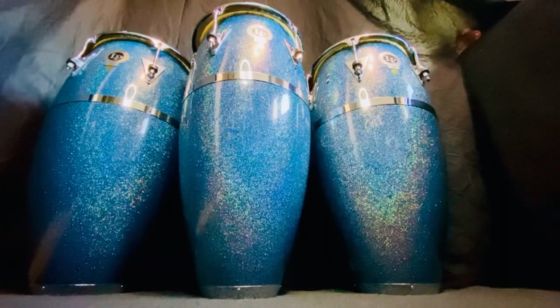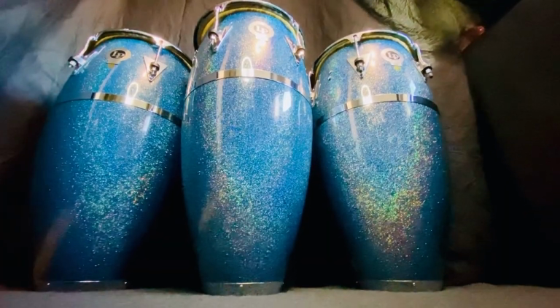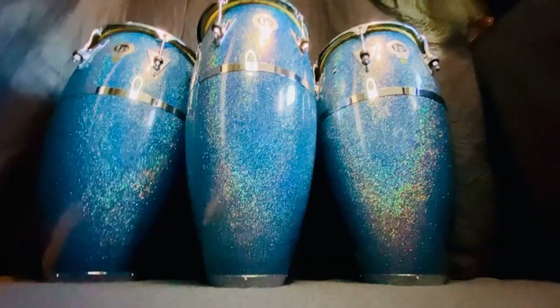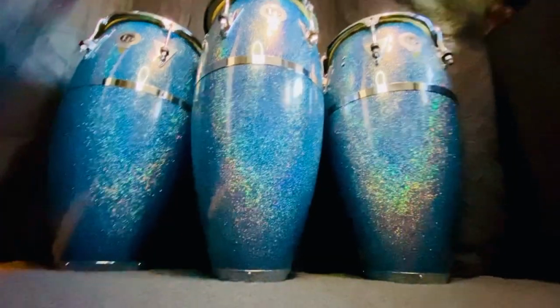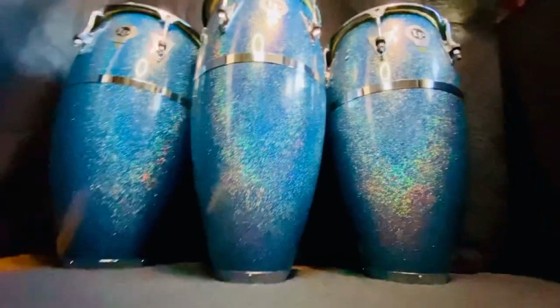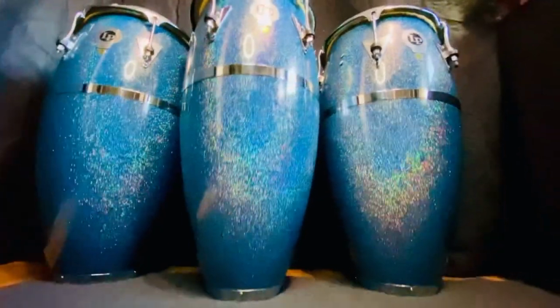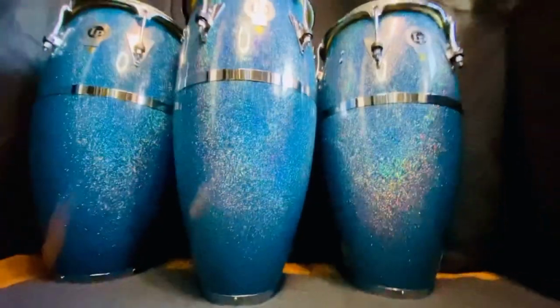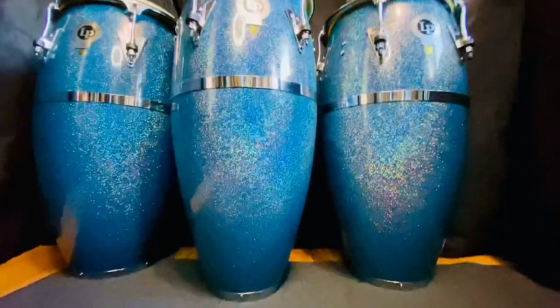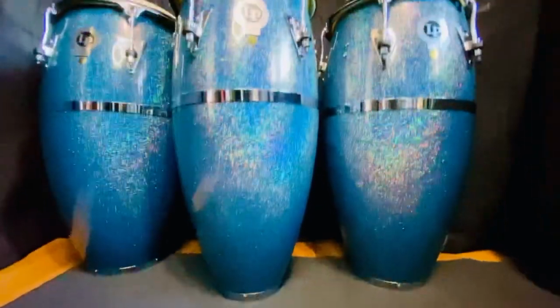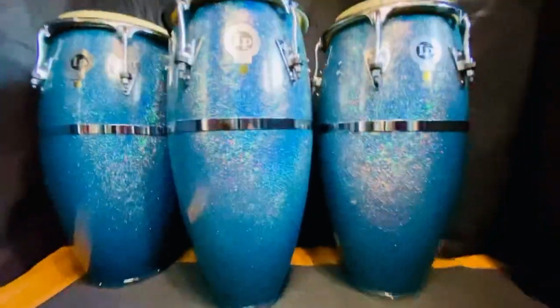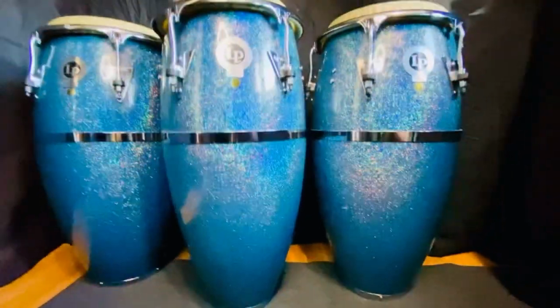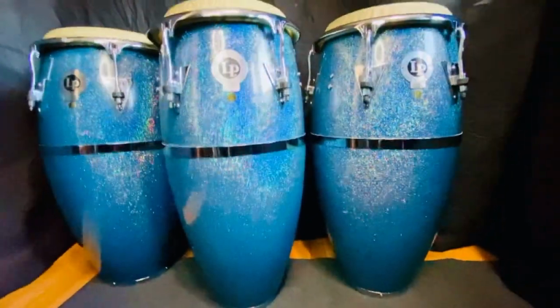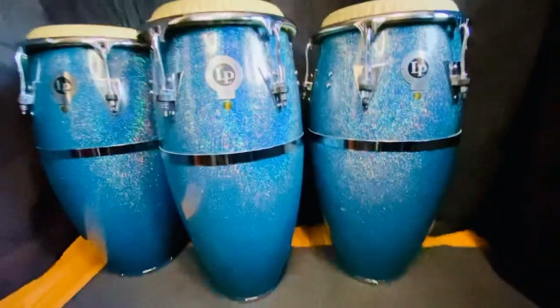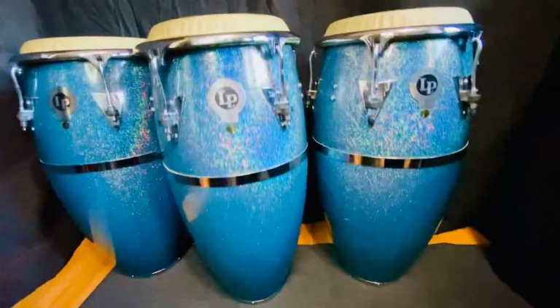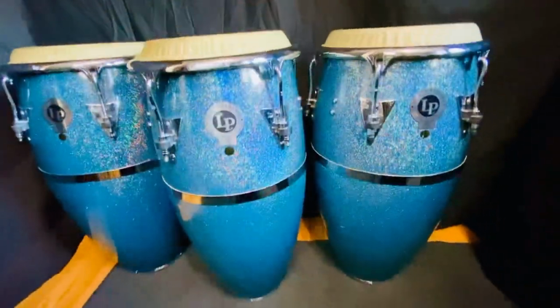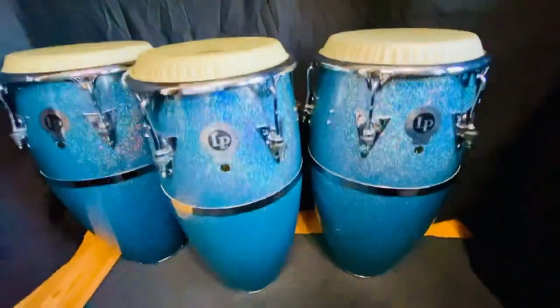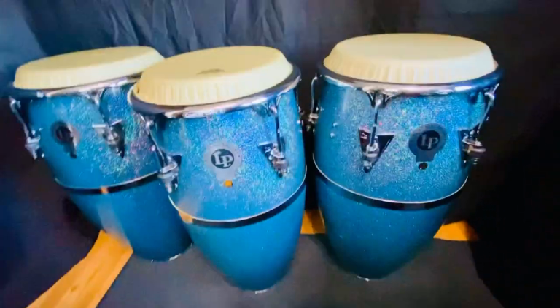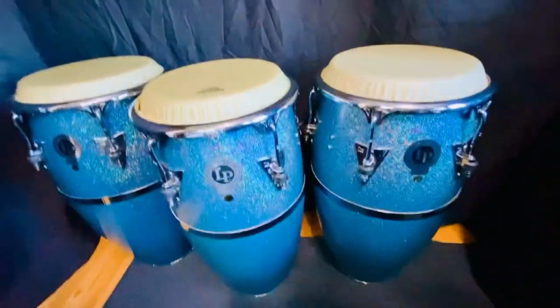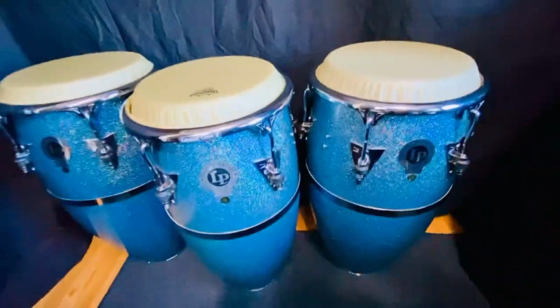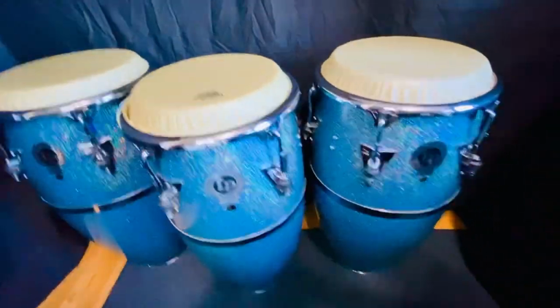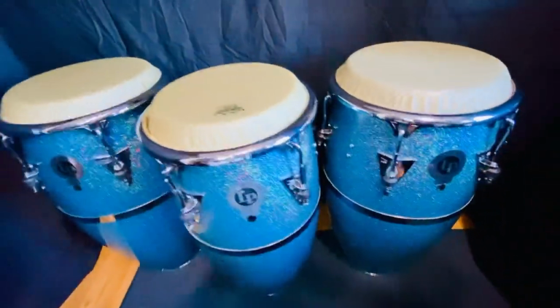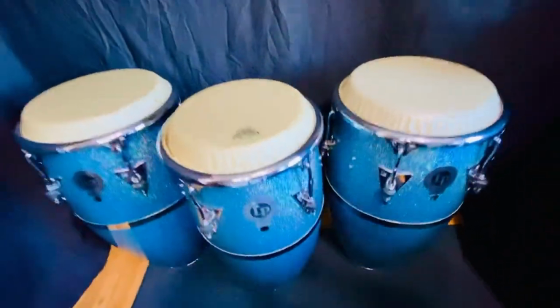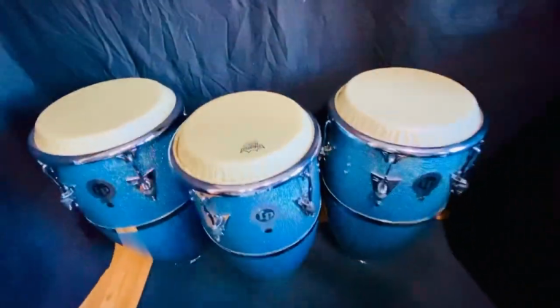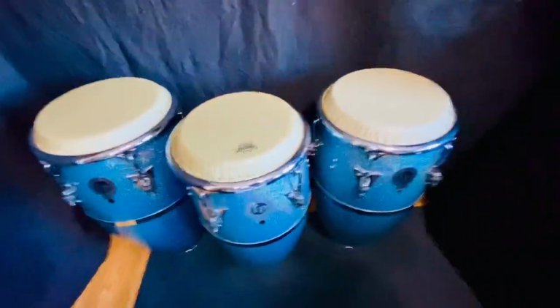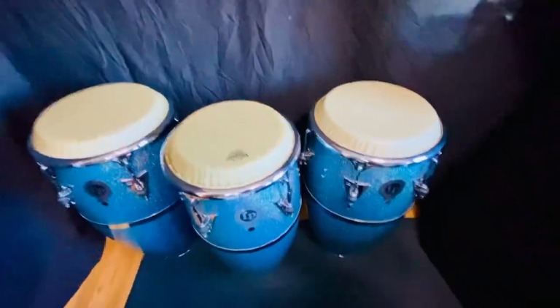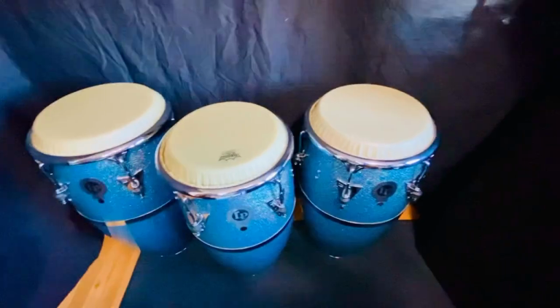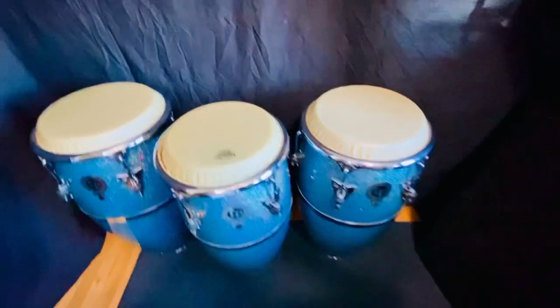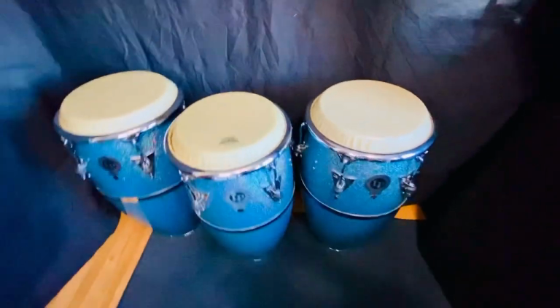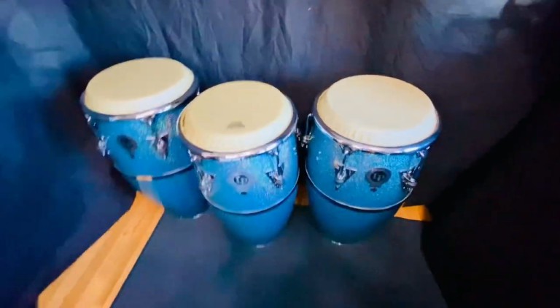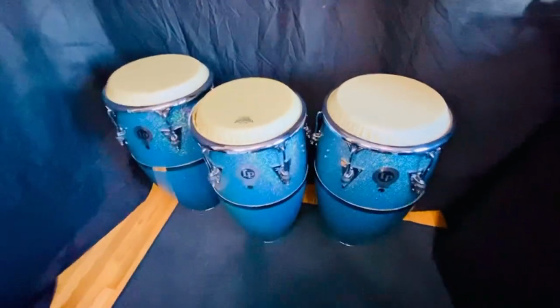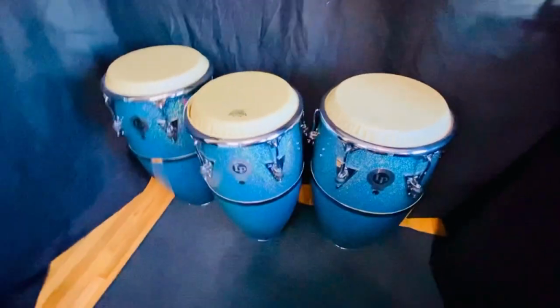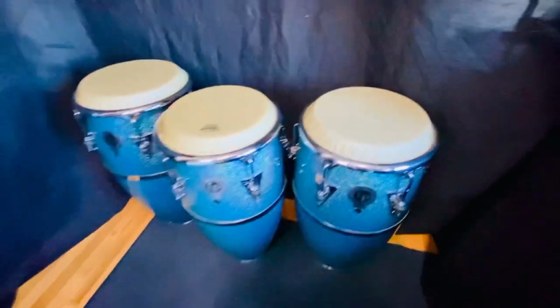Now let's move on to the most important thing, which is sound. First we're going to start with the Remo Nu-Skin synthetic heads.